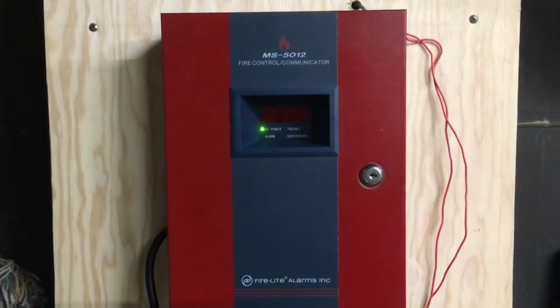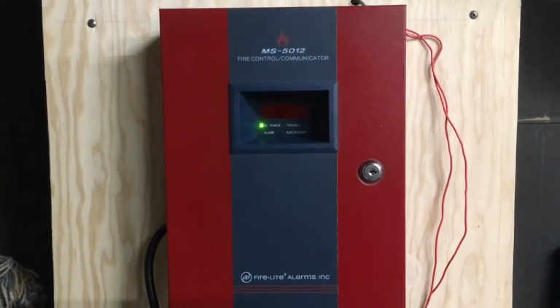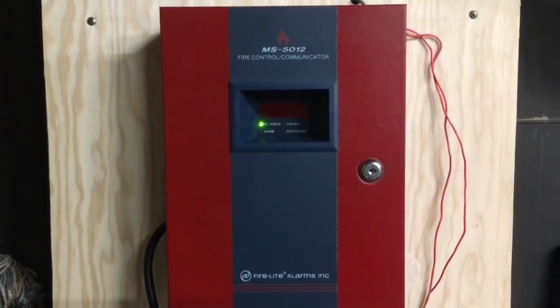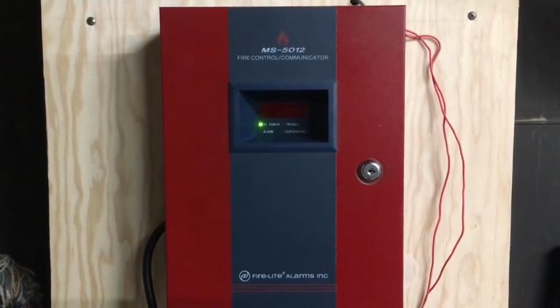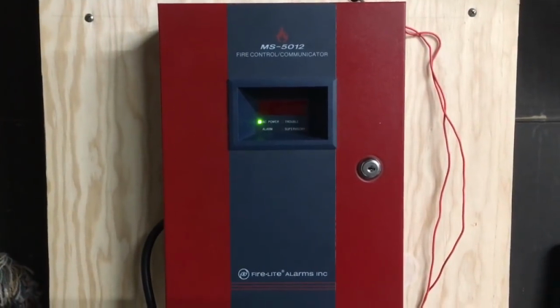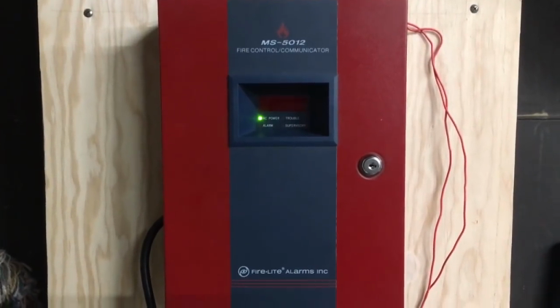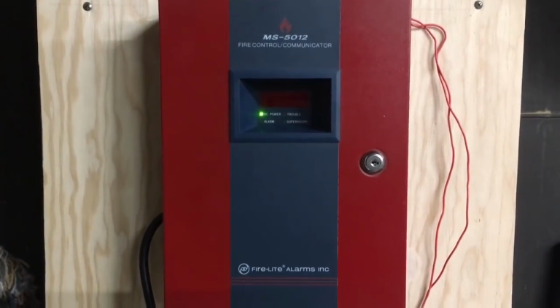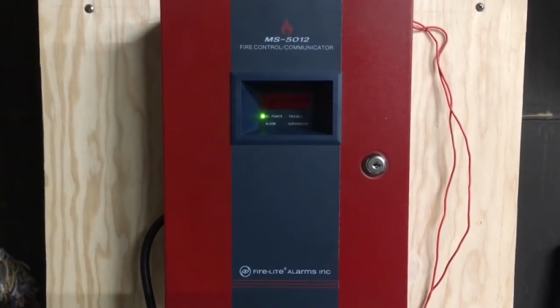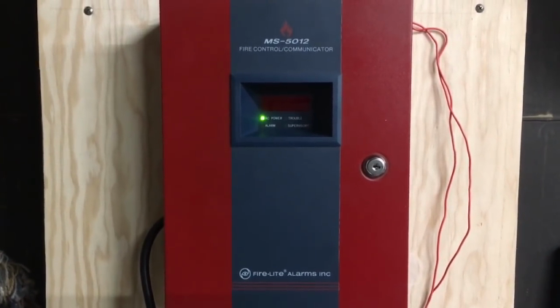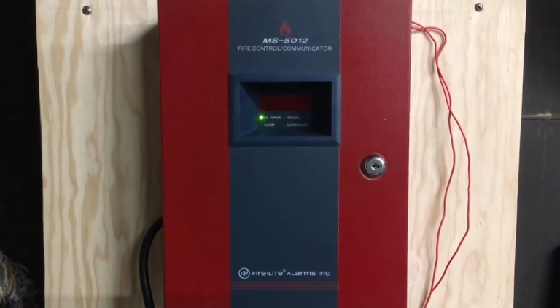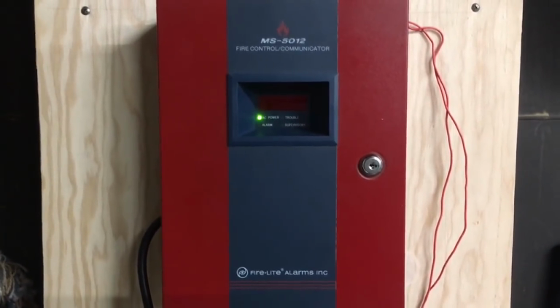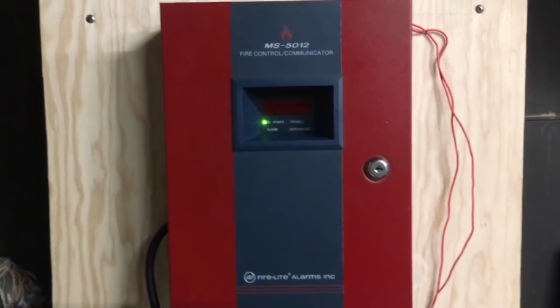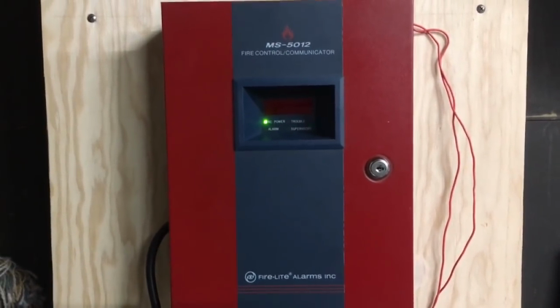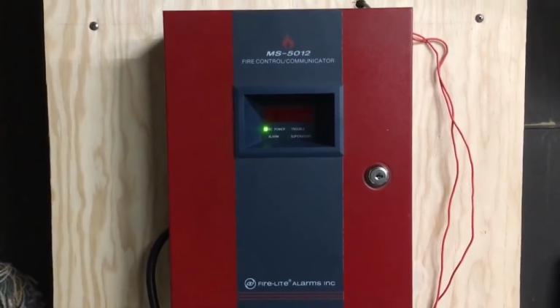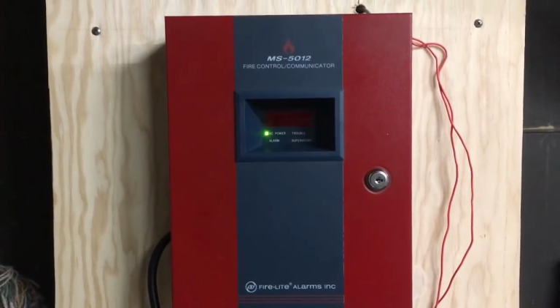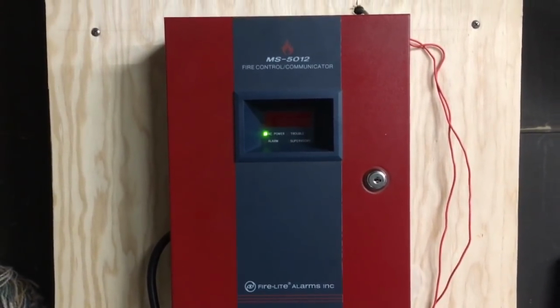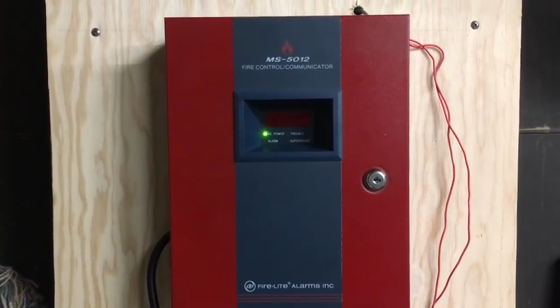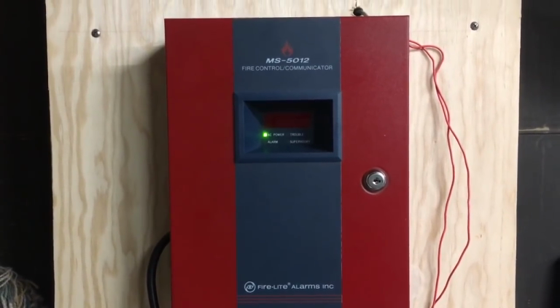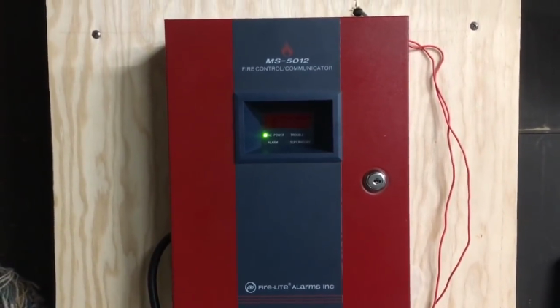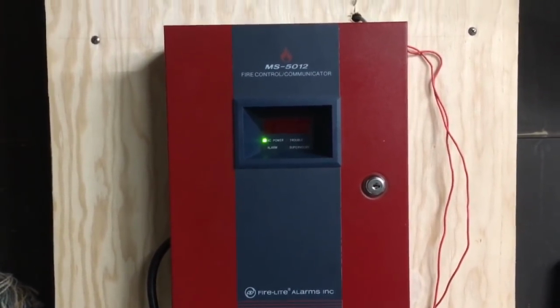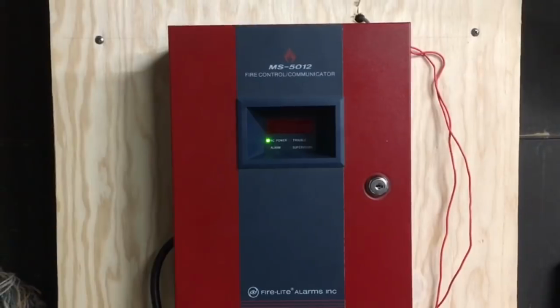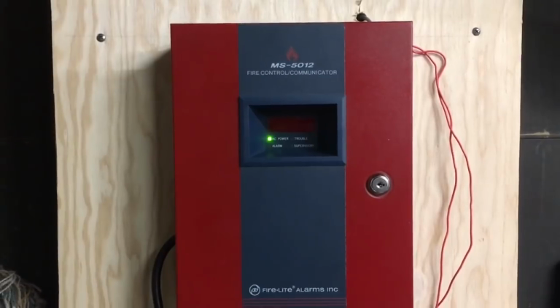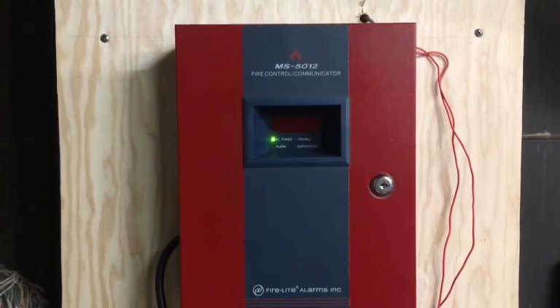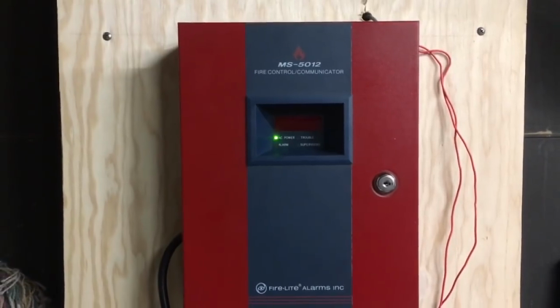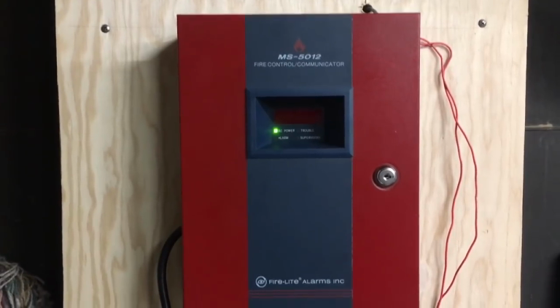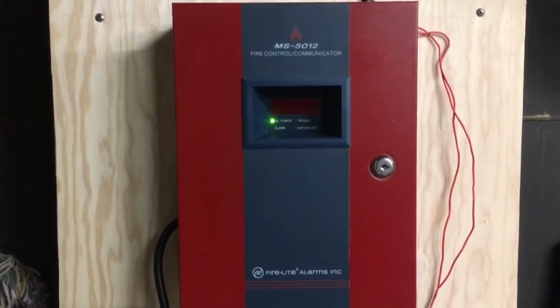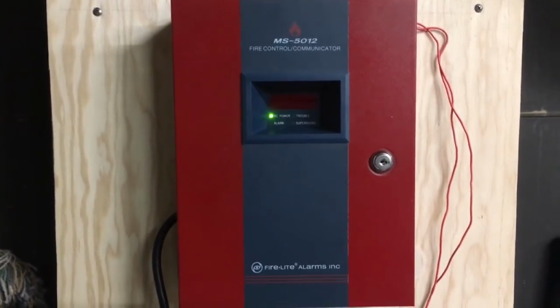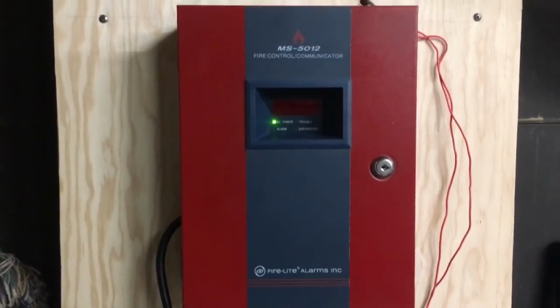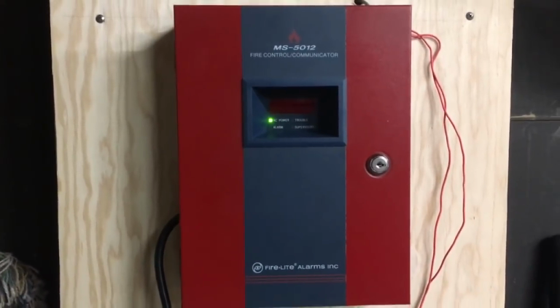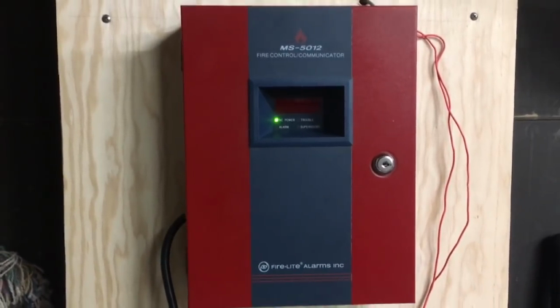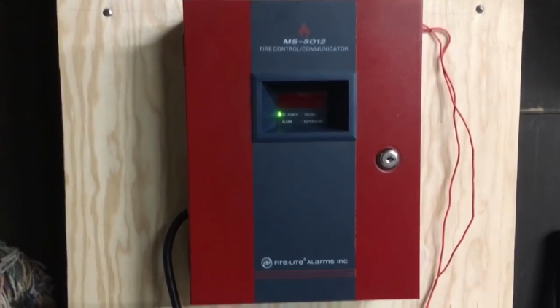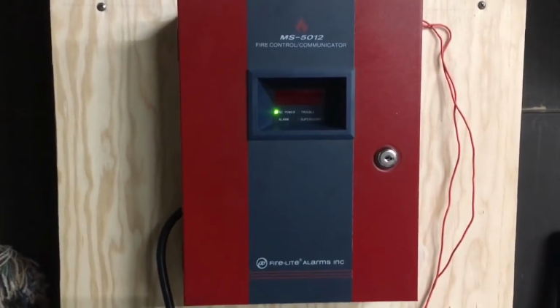Hey guys, it's Carter from Wheel of Fire Alarms here and it's time for the very first MS5012 system test. Let's get started.